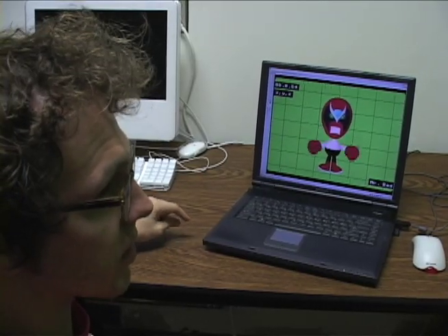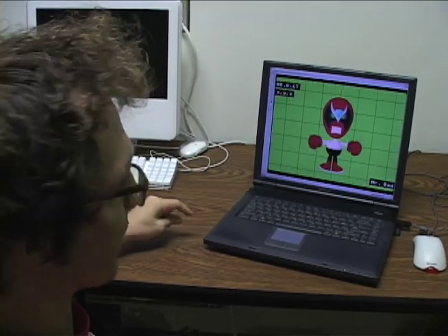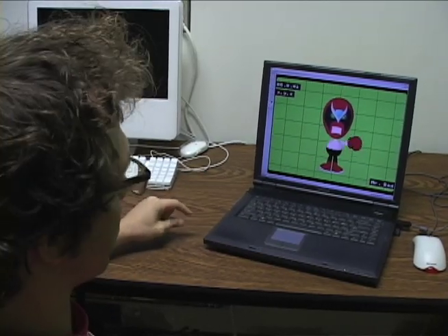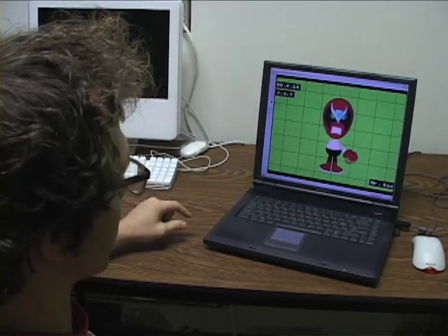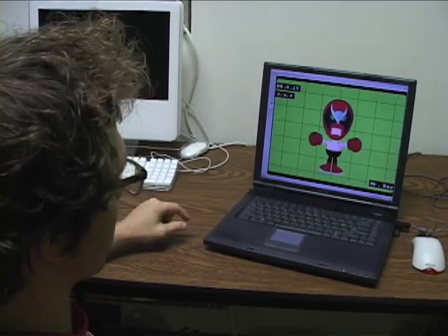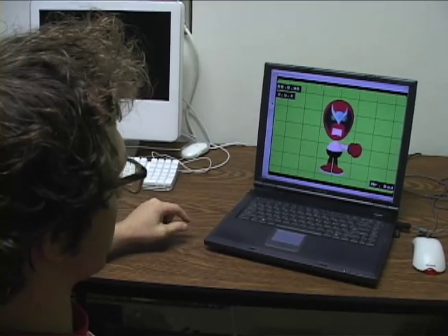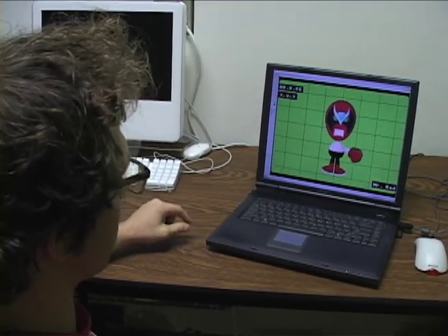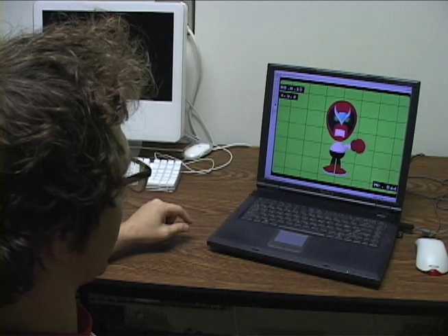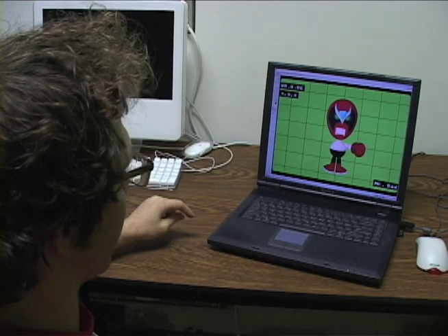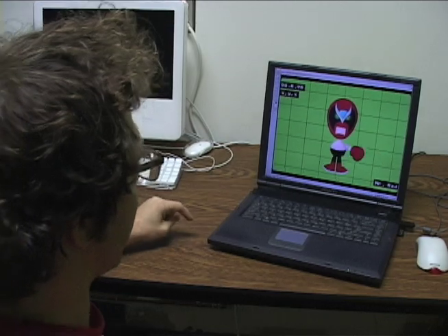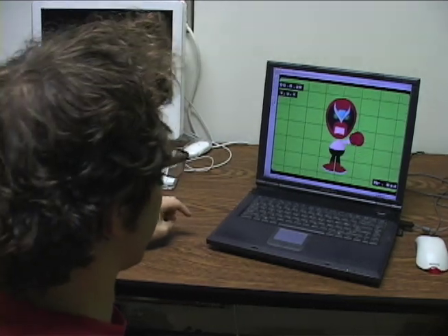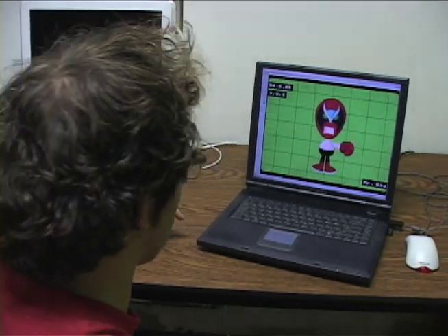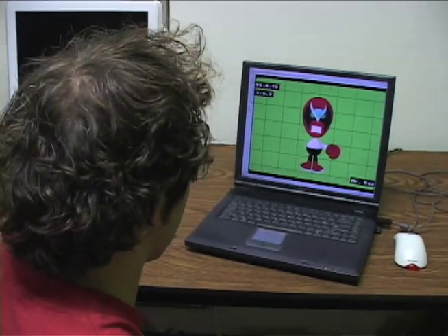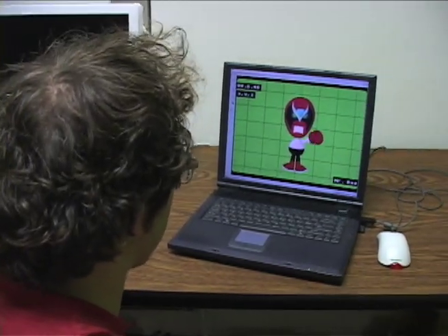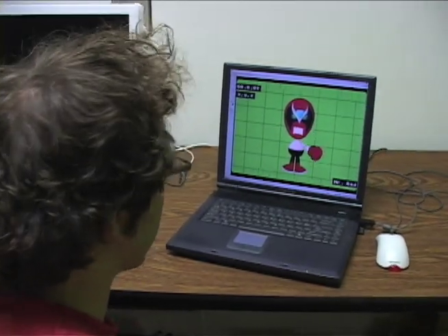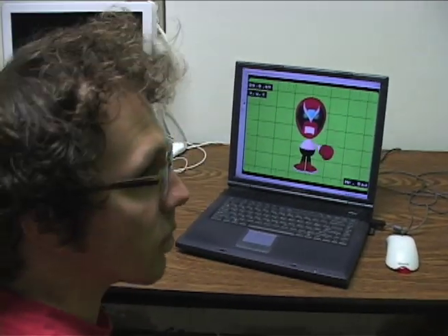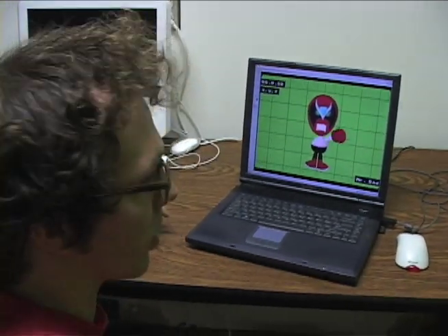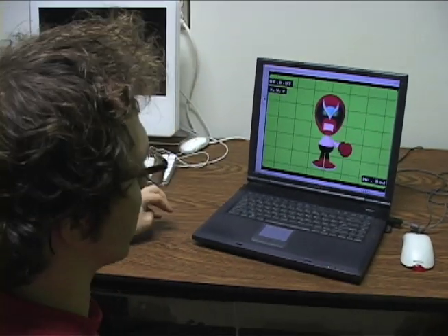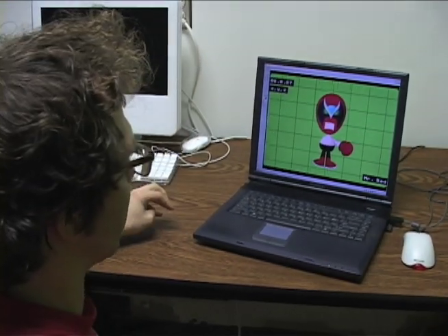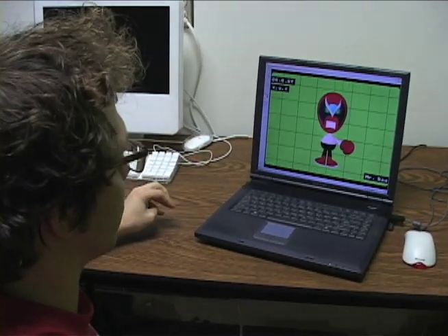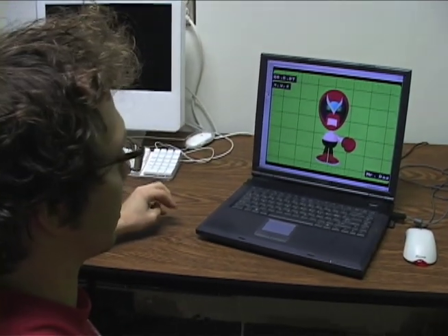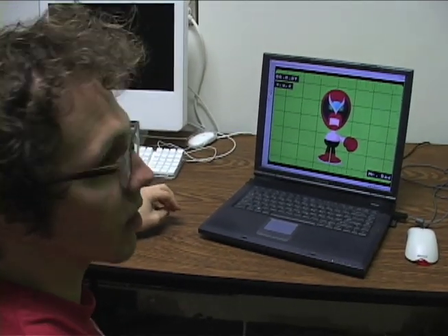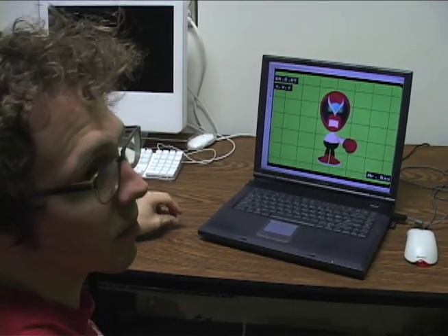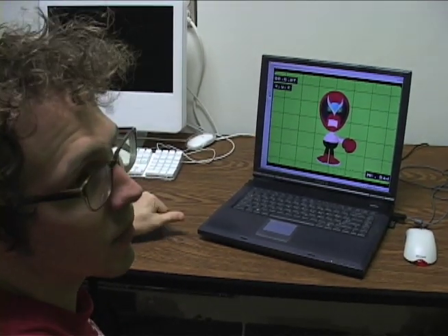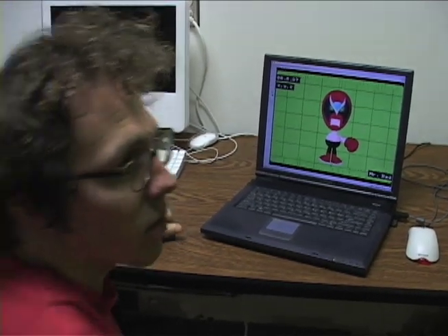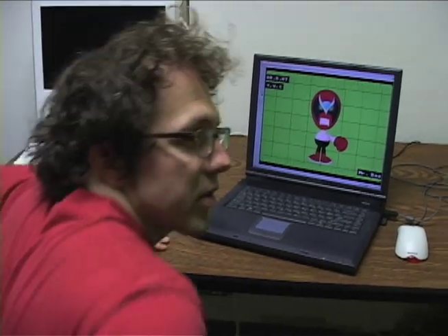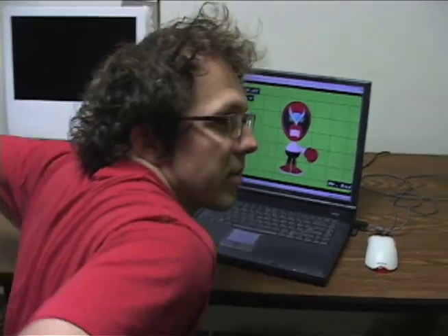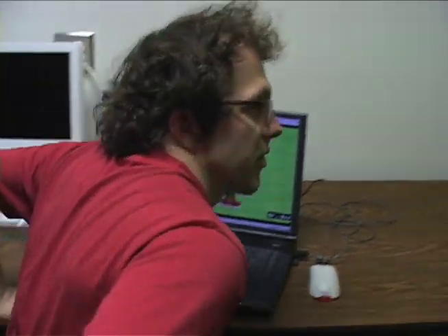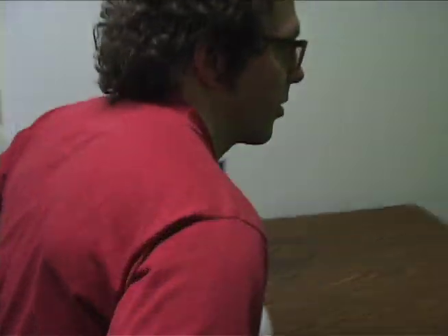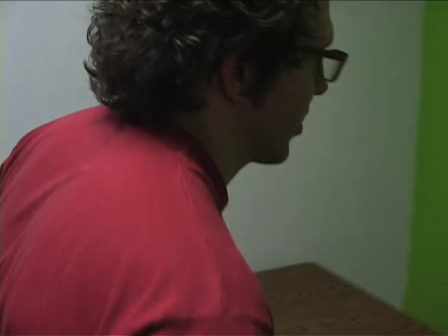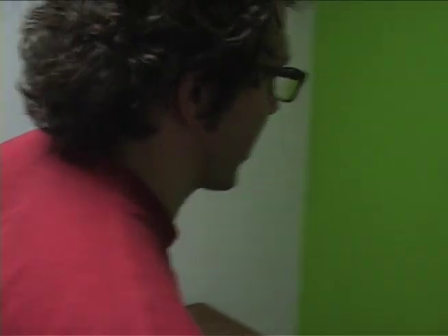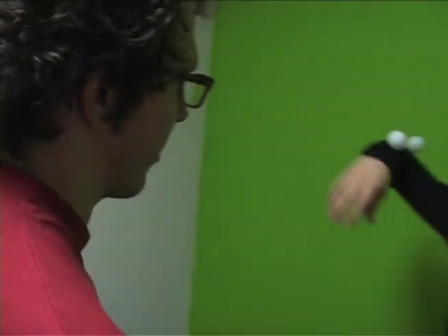We just got a few more... Whoa. Hey, hold on. What? We lost an arm. One of his arms came off.